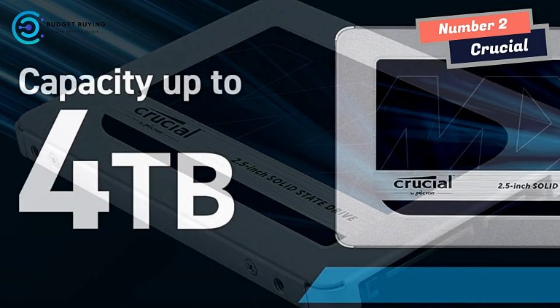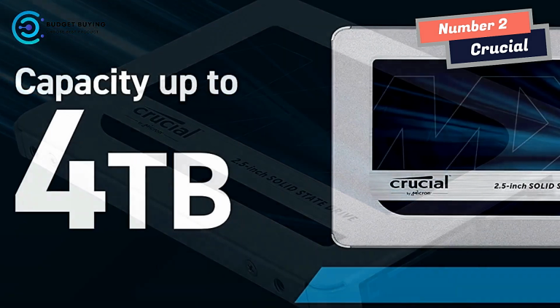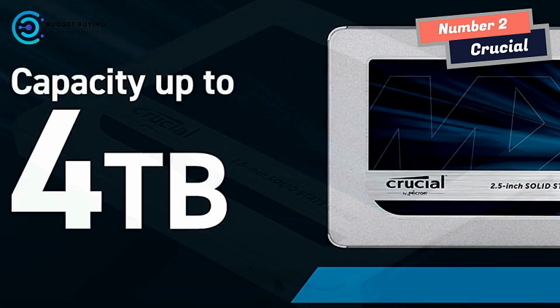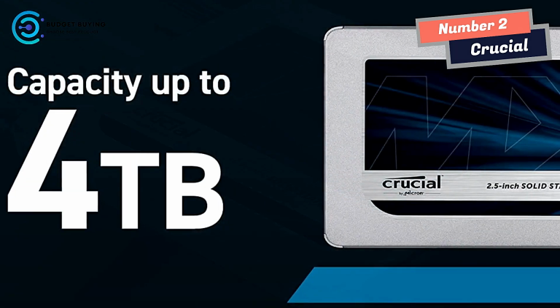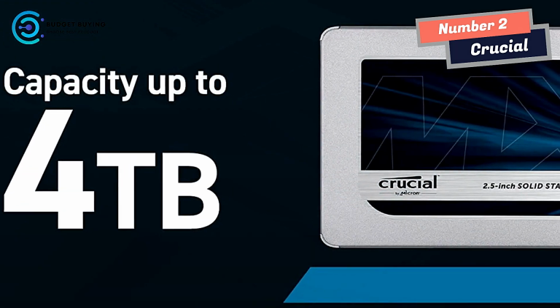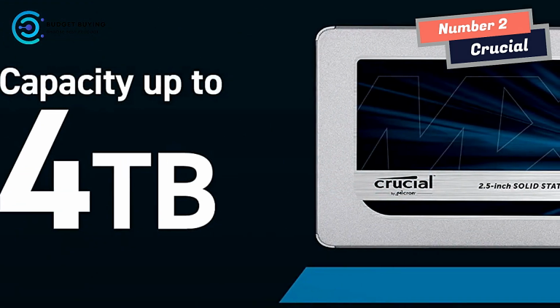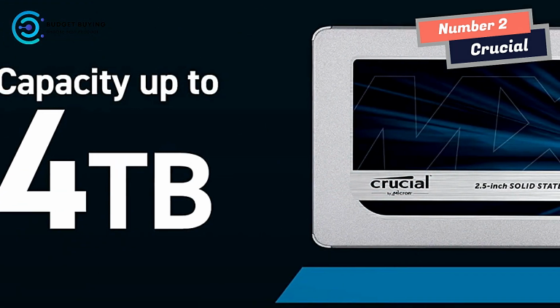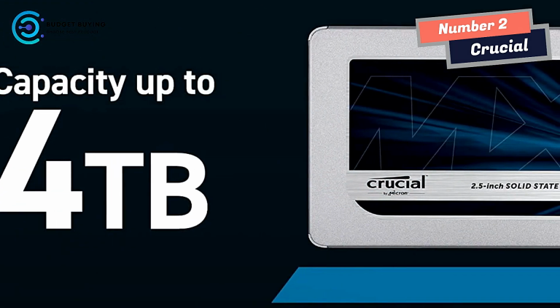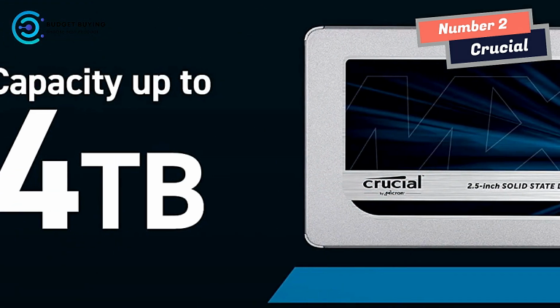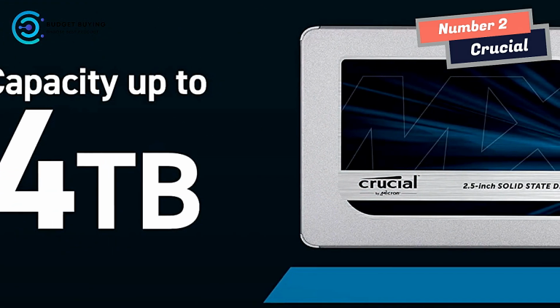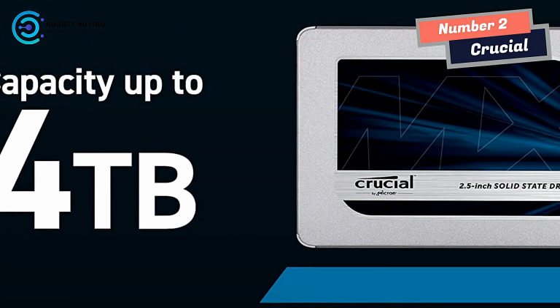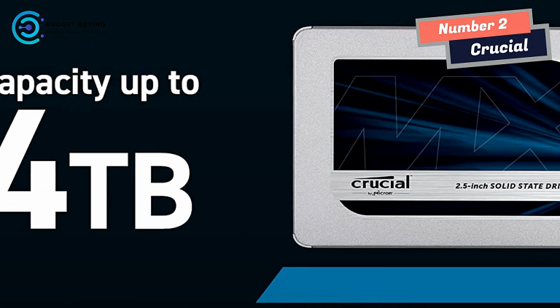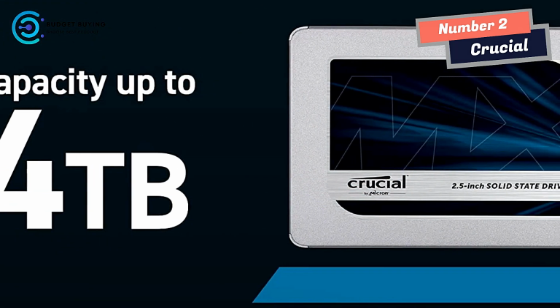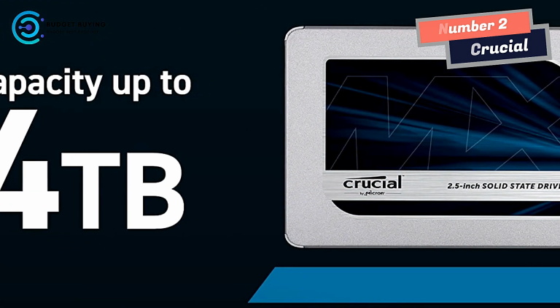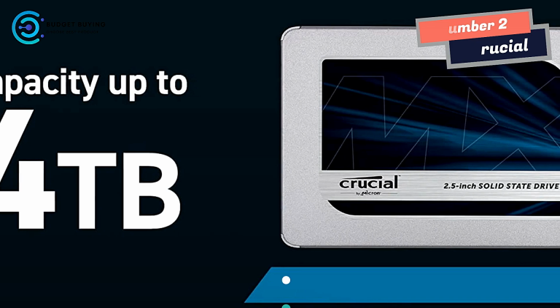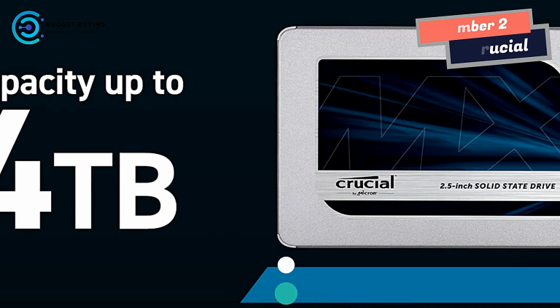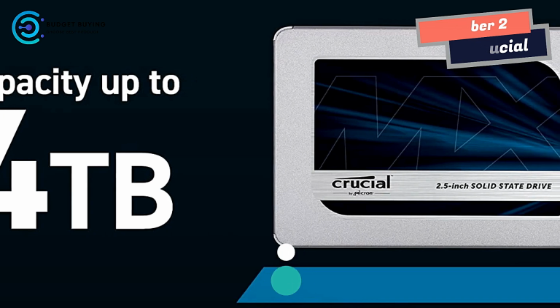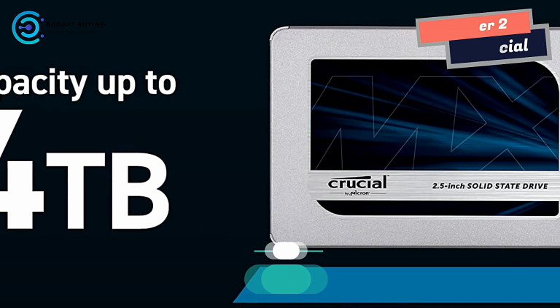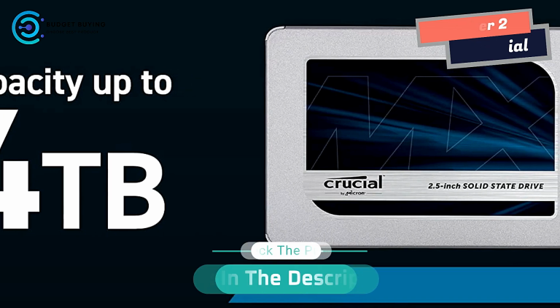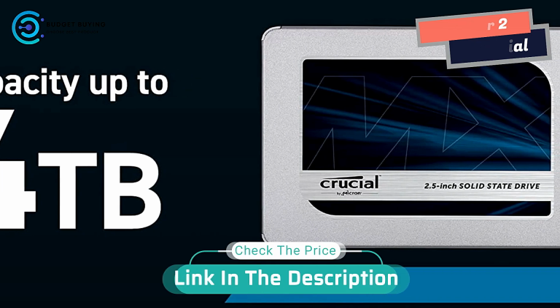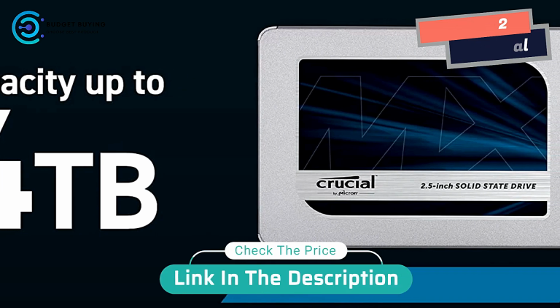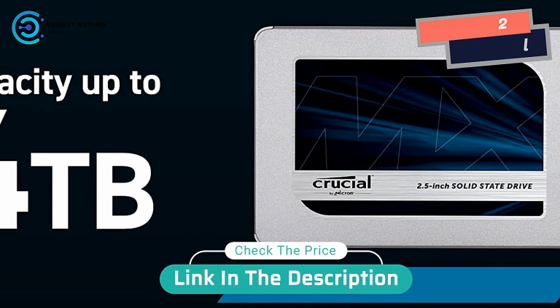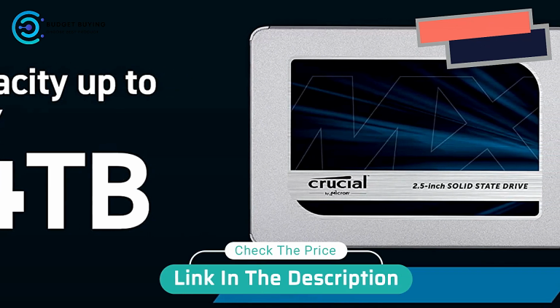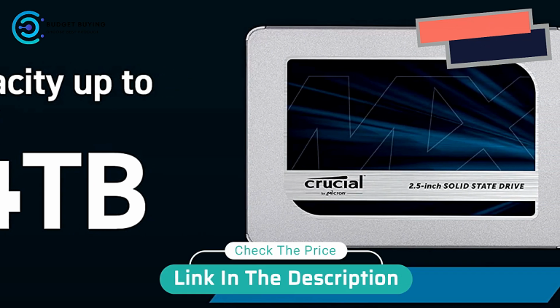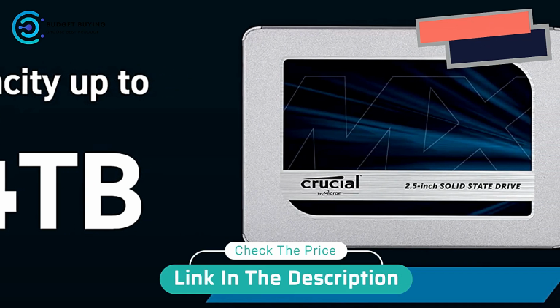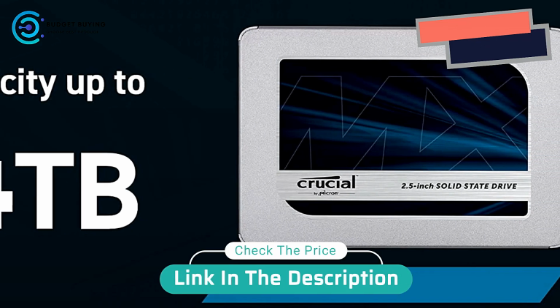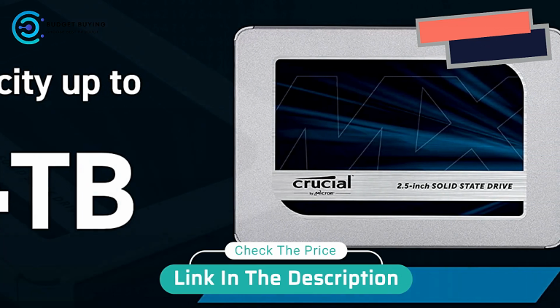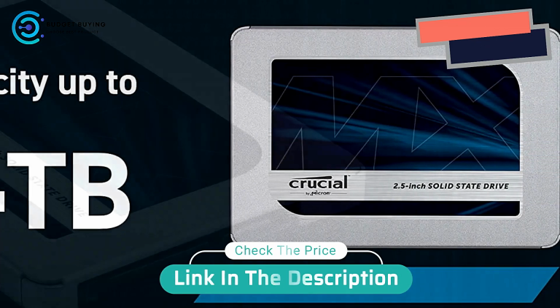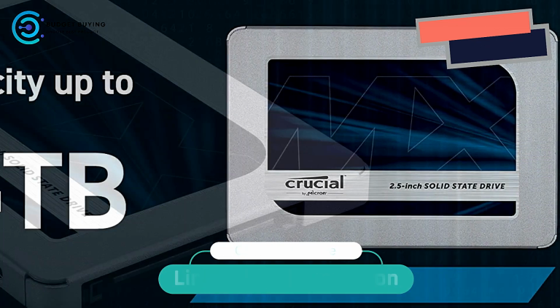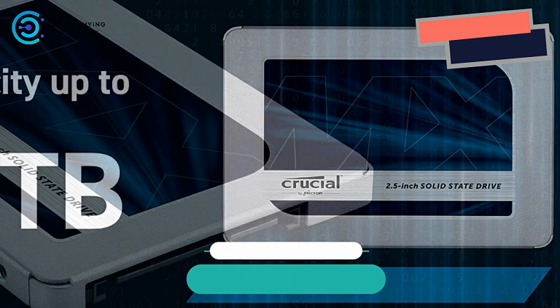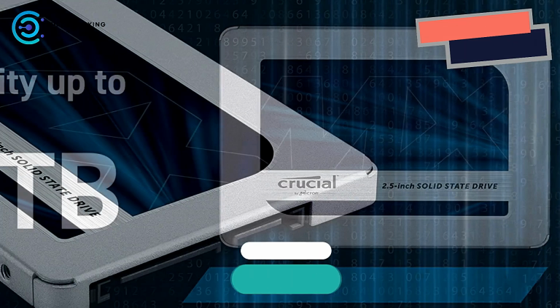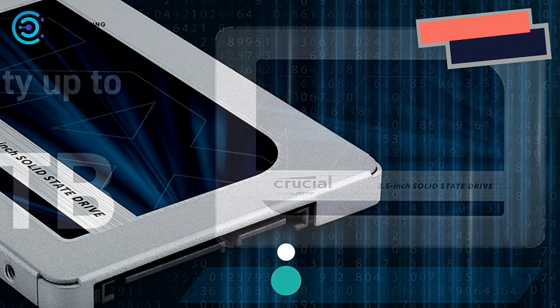Experience a faster, cooler, and quieter computer in your home or business. You'll wonder how you ever put up with a hard drive.